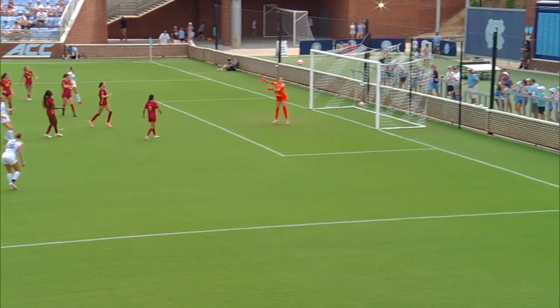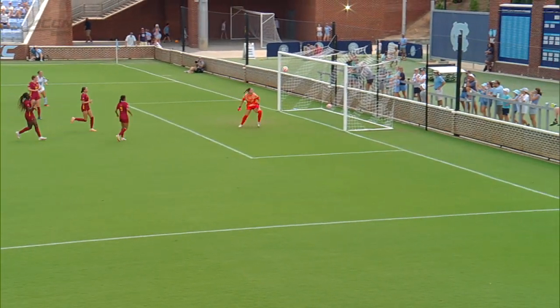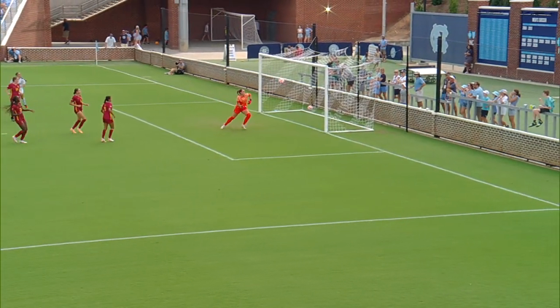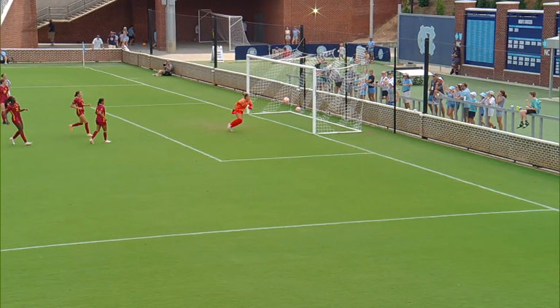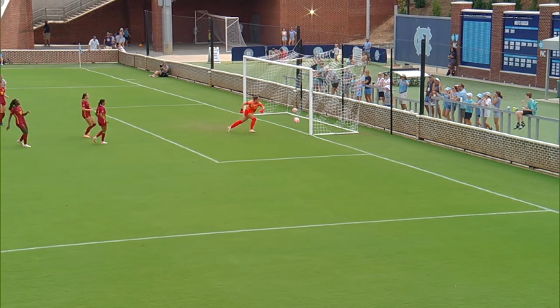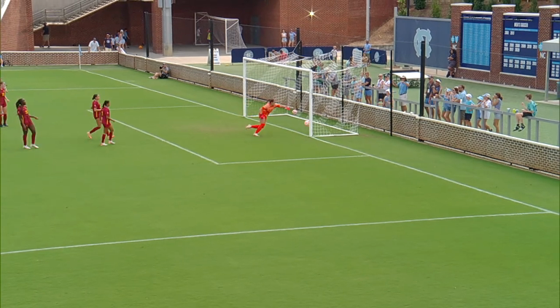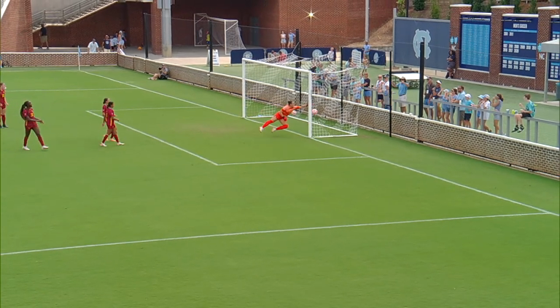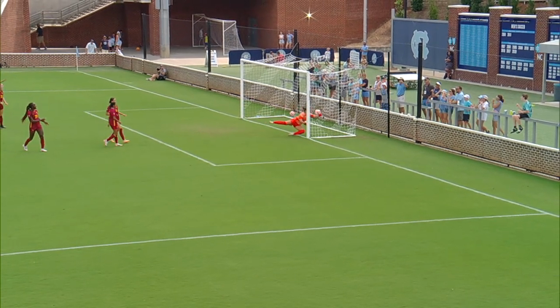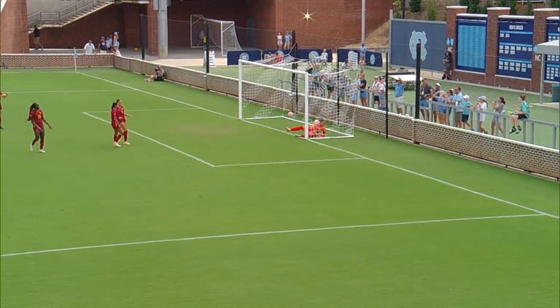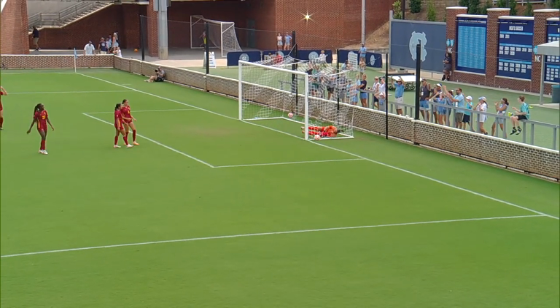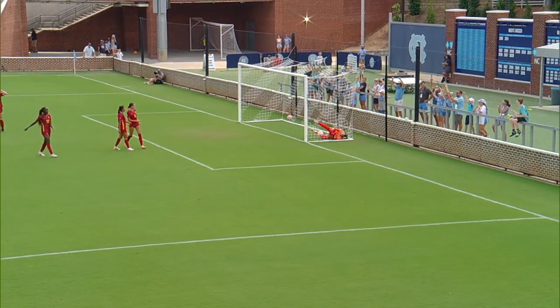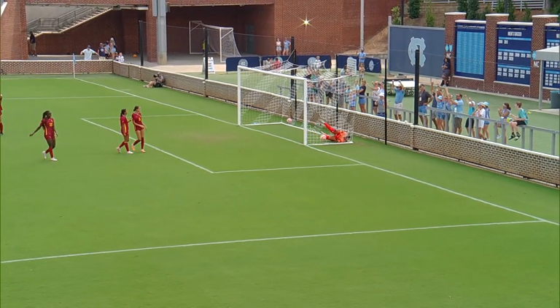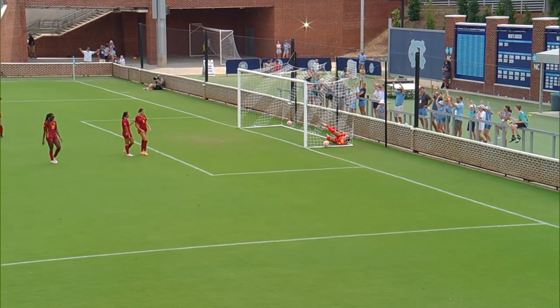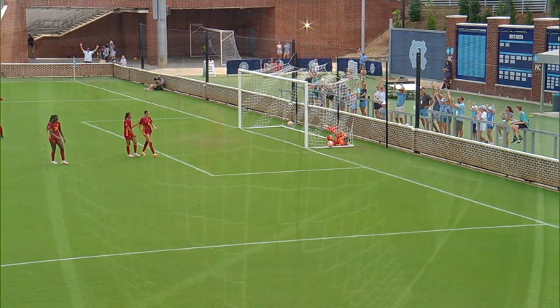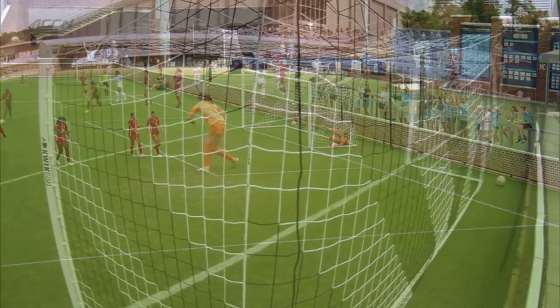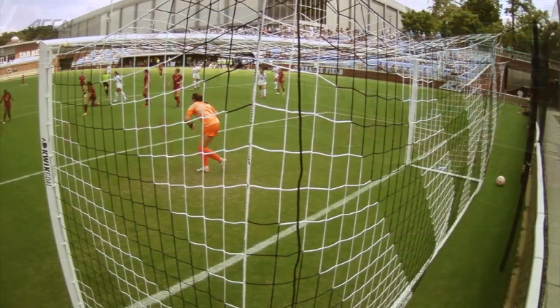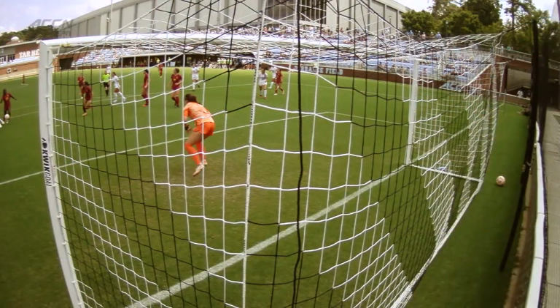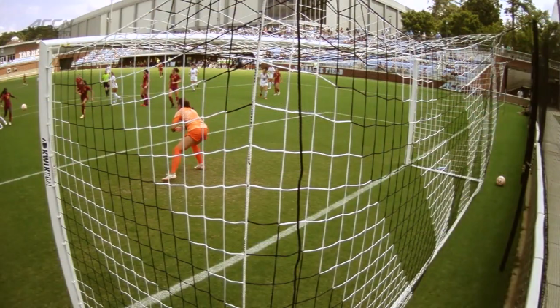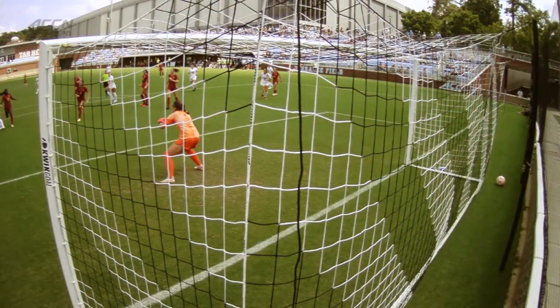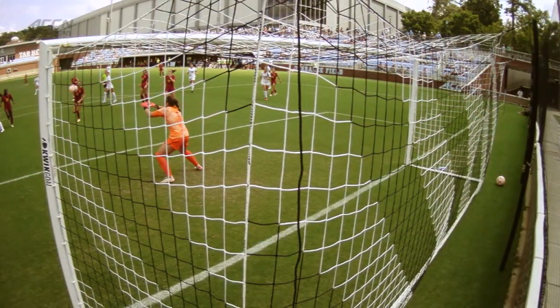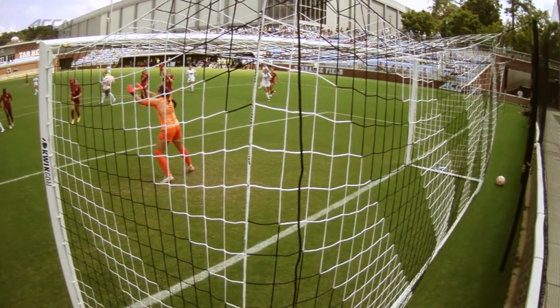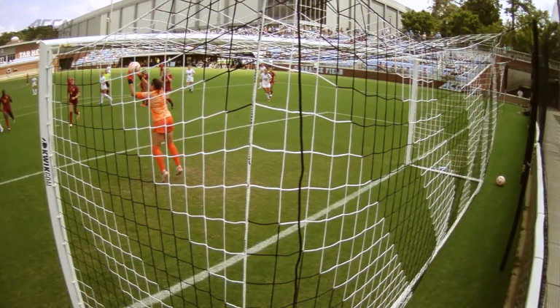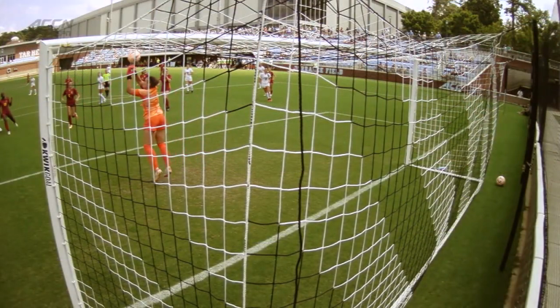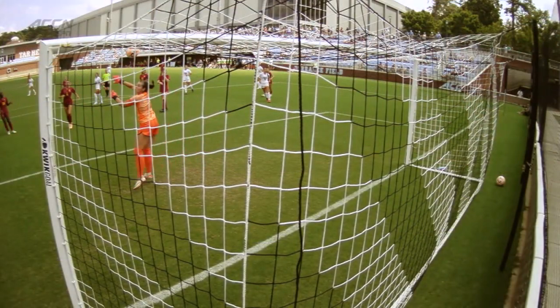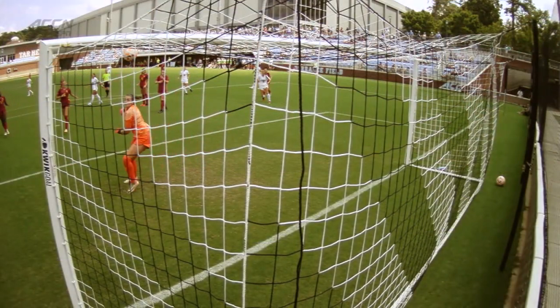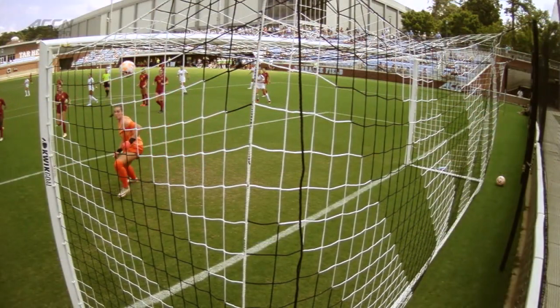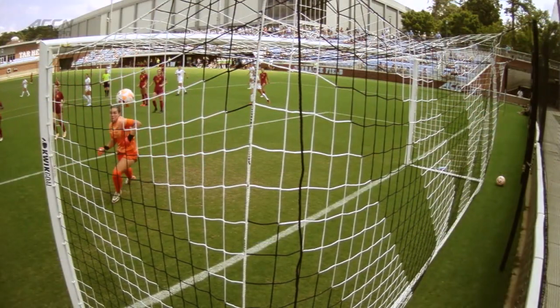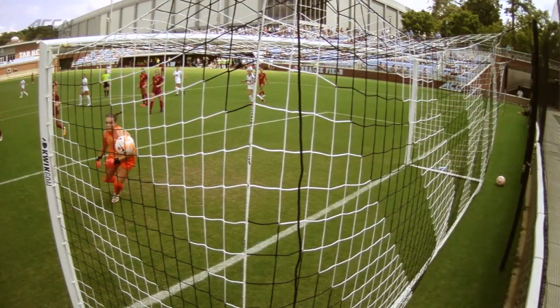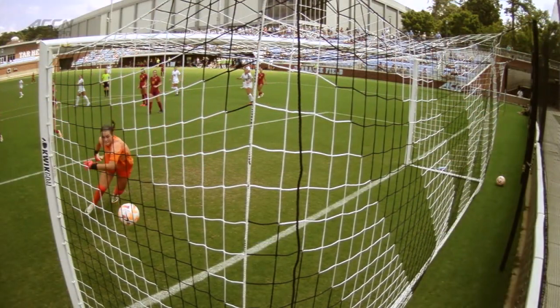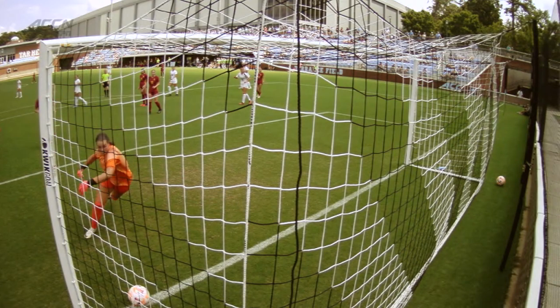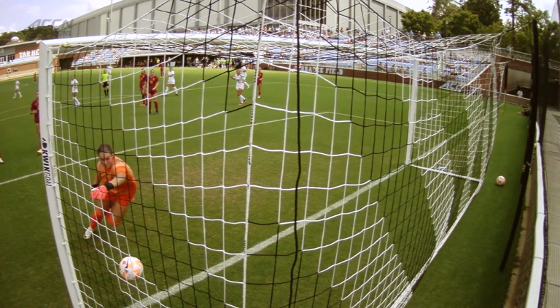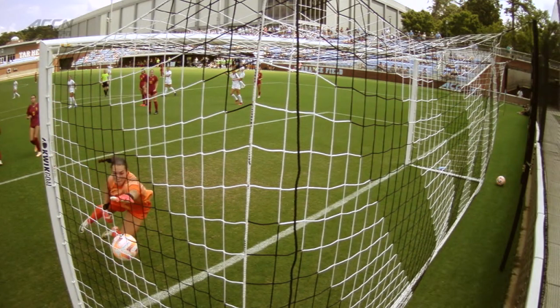Dickinson couldn't handle it. It was just over her head and went through her hands and in for the goal.